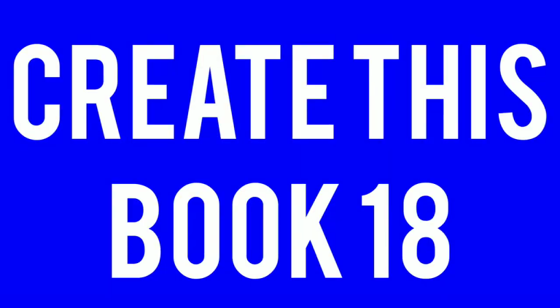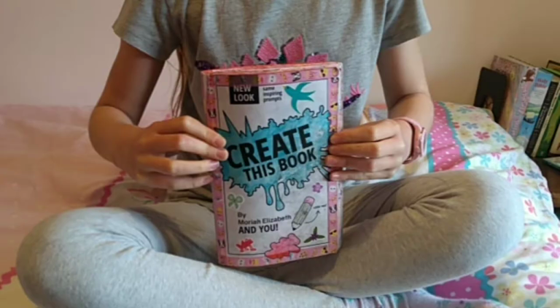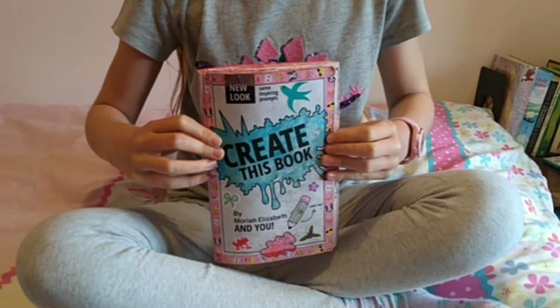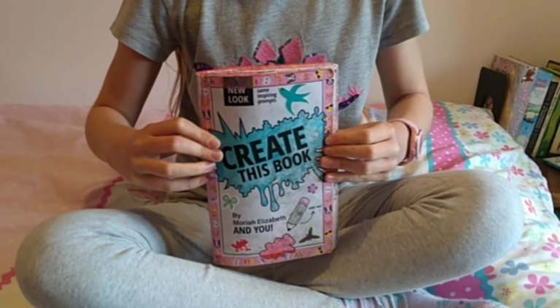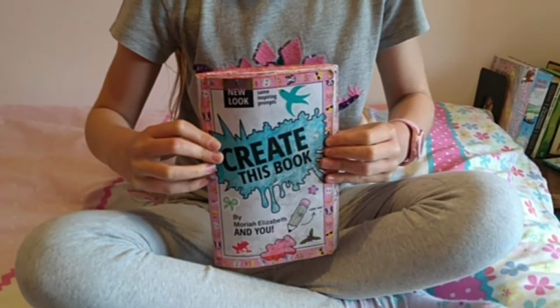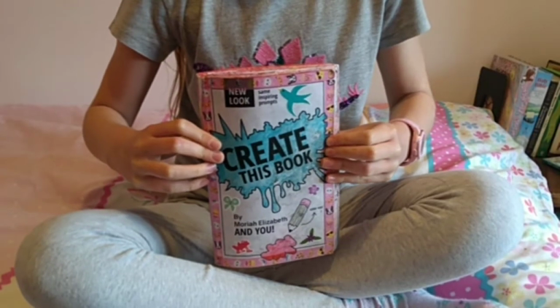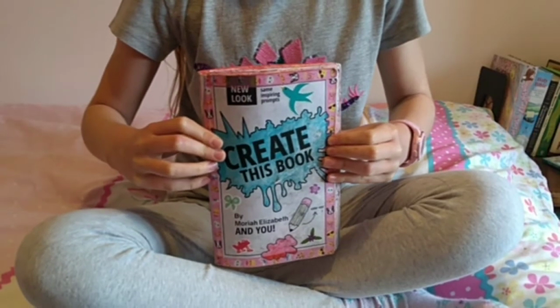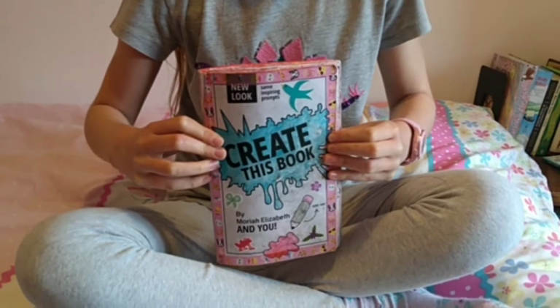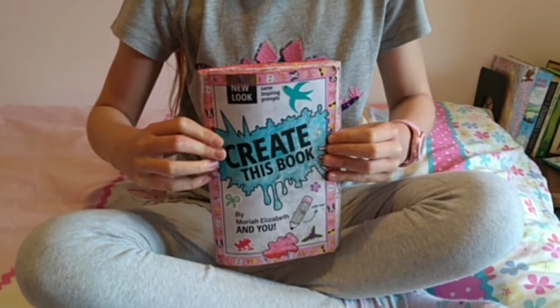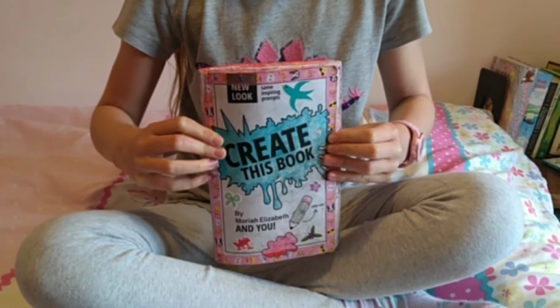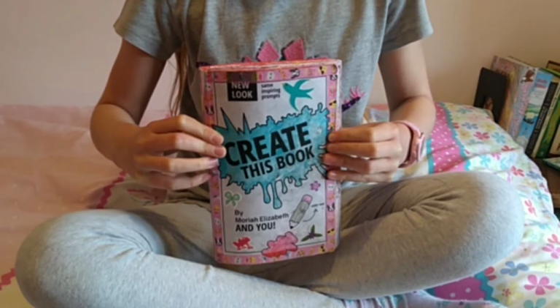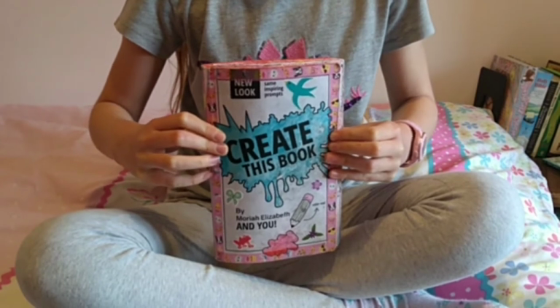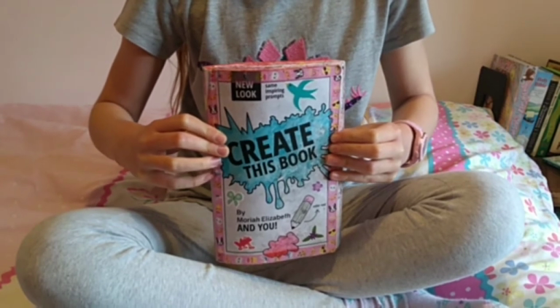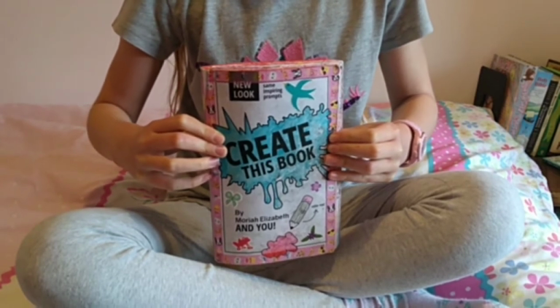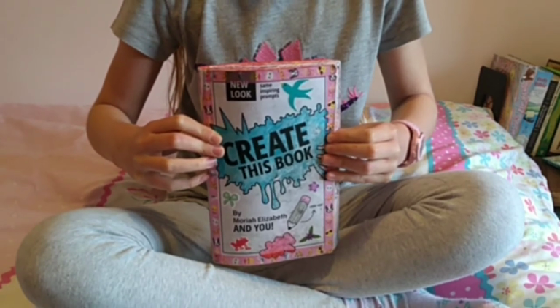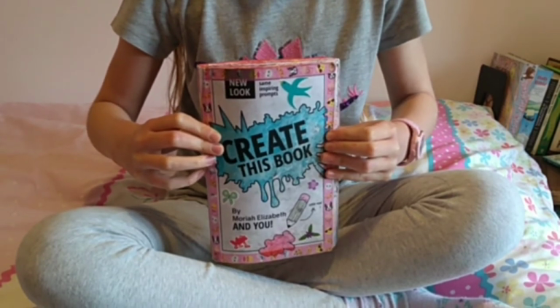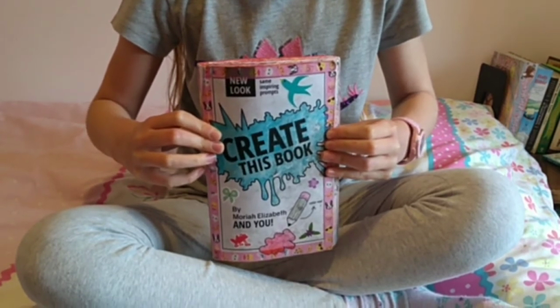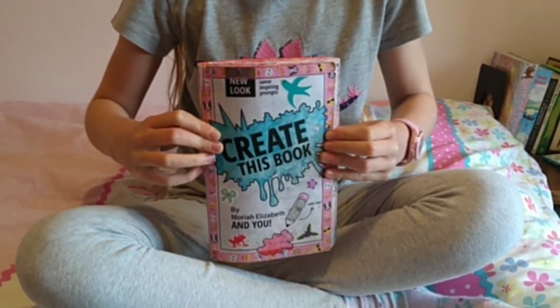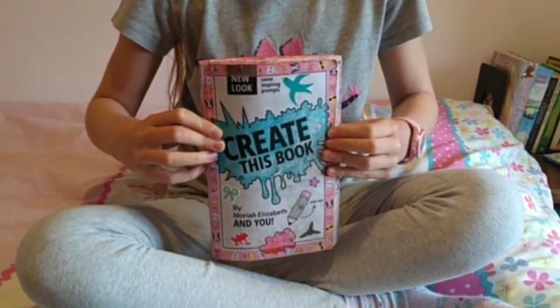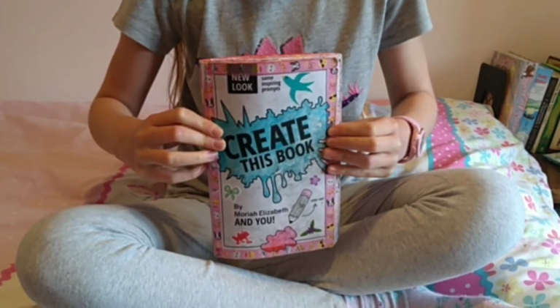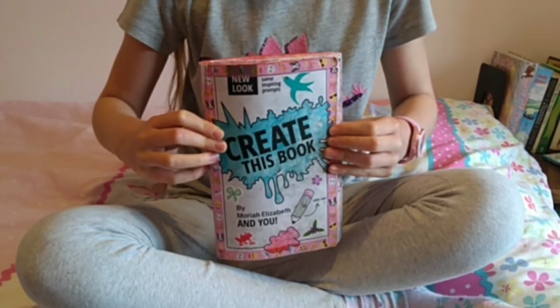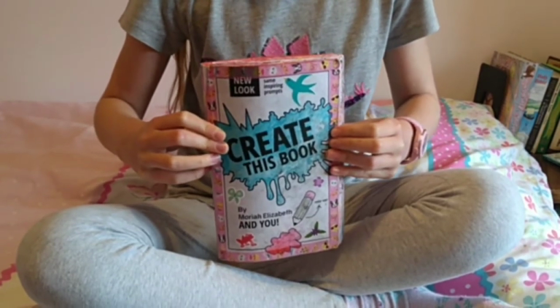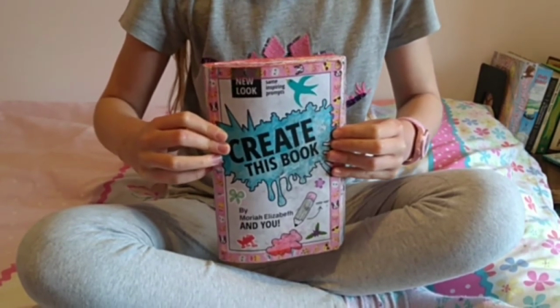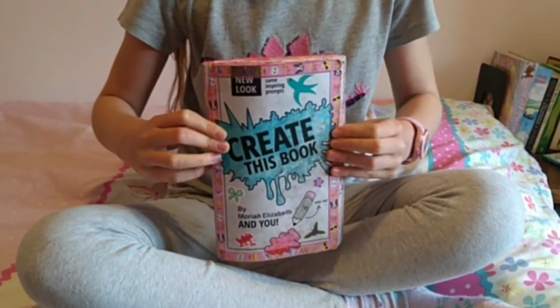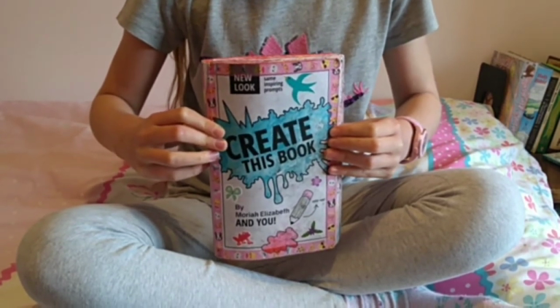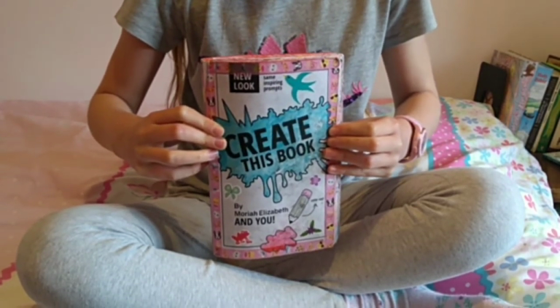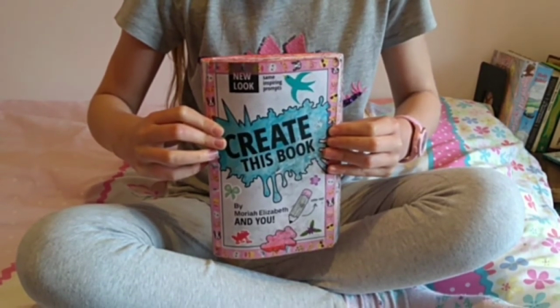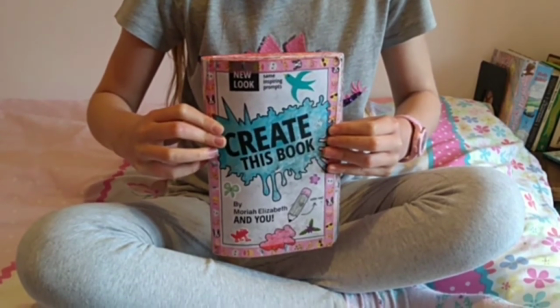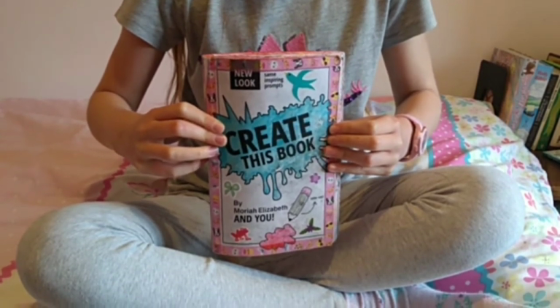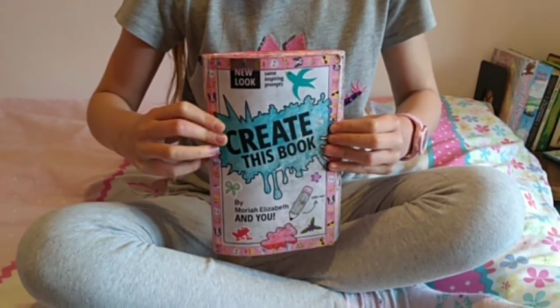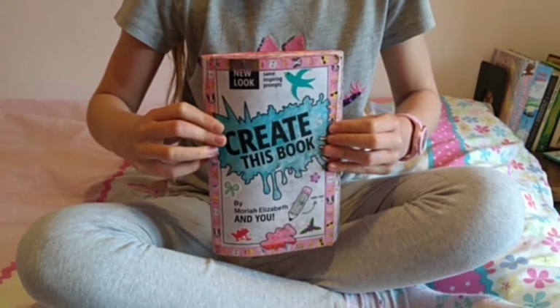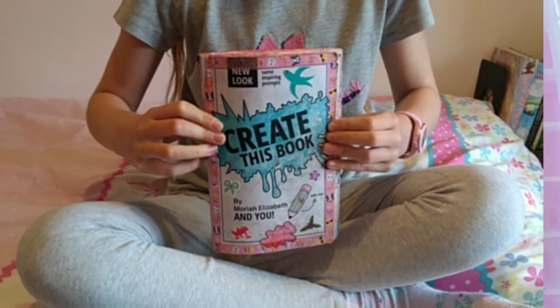Hey guys, it's Imaginati and welcome back to another Create This Book video, where today I've got three more amazing pages to show you.